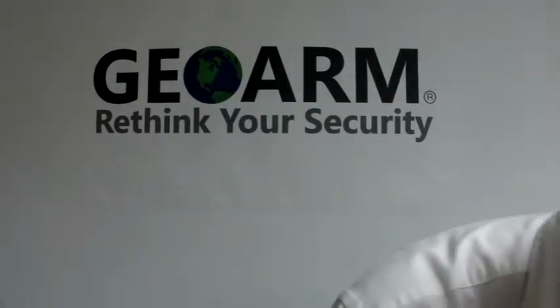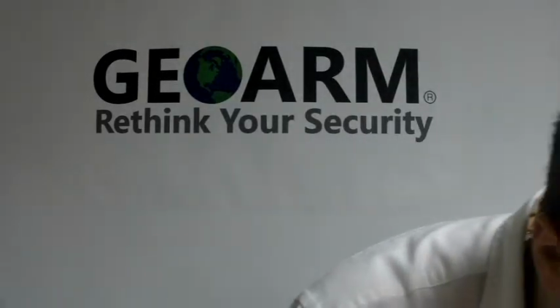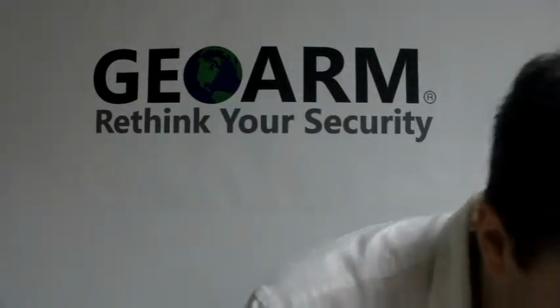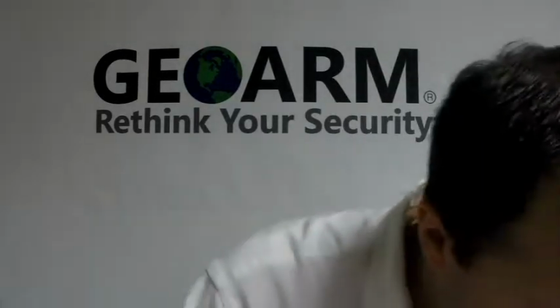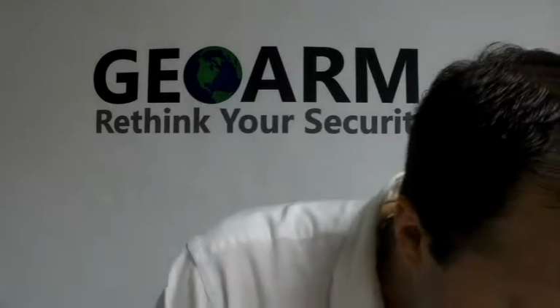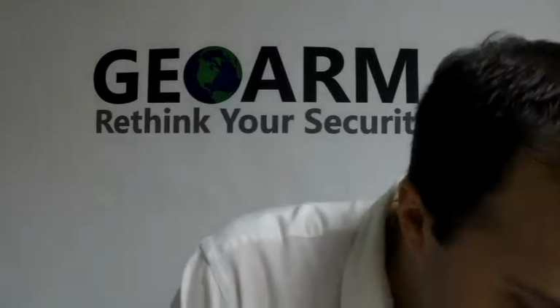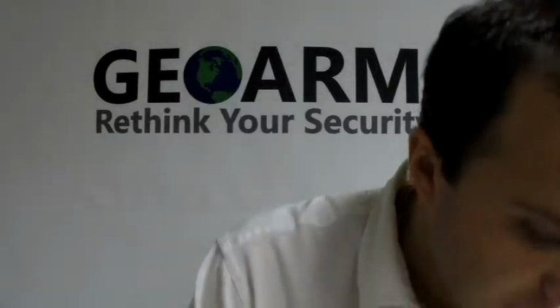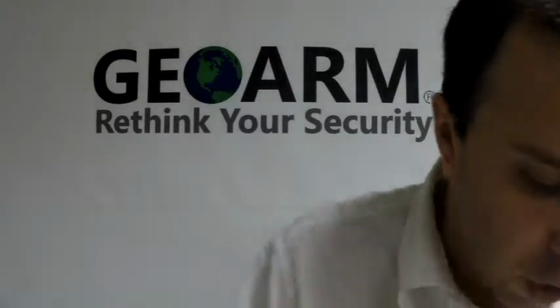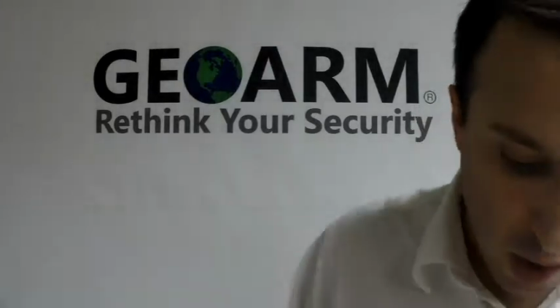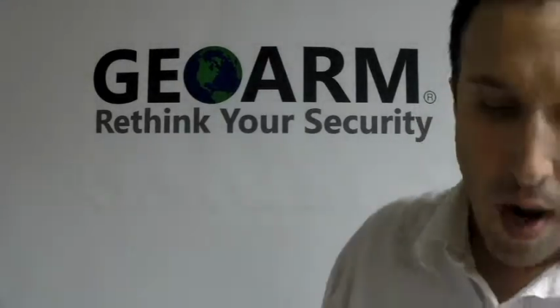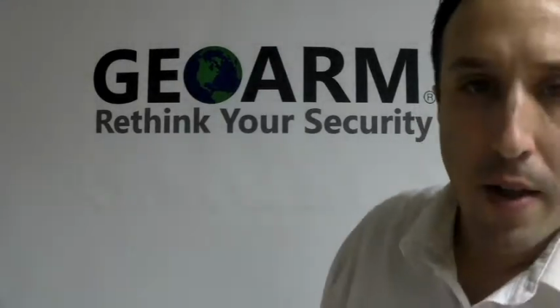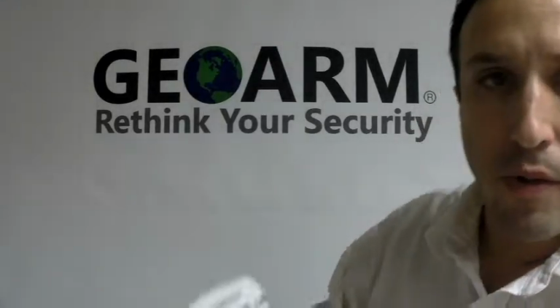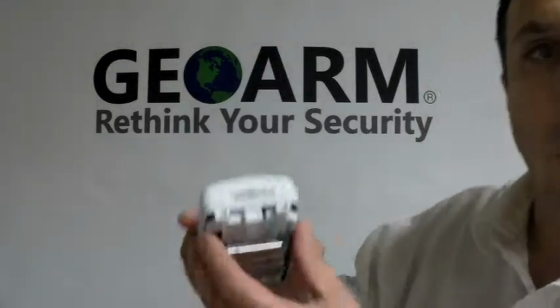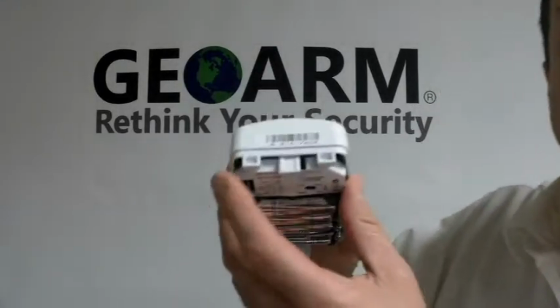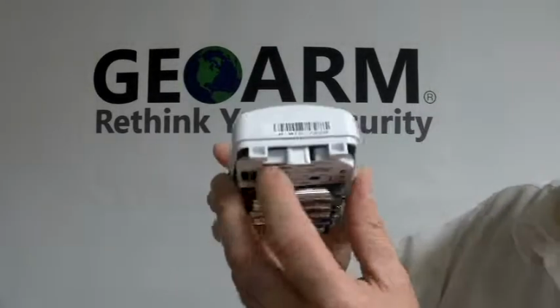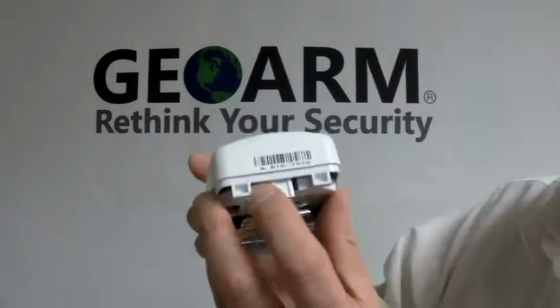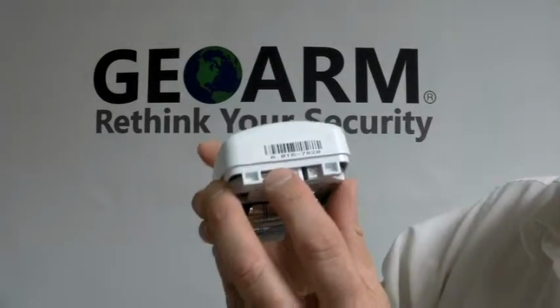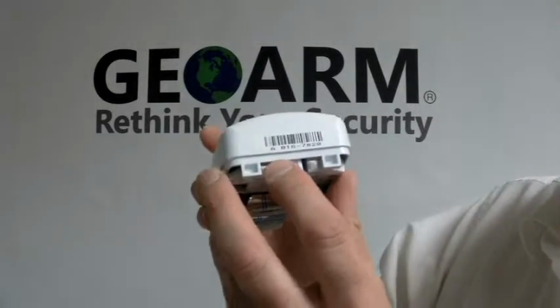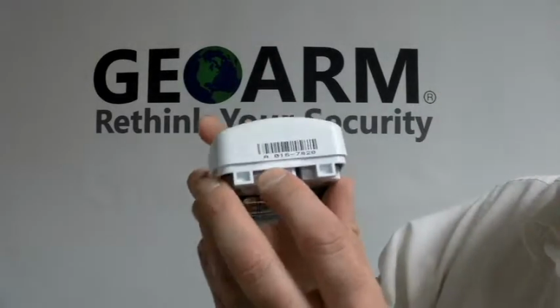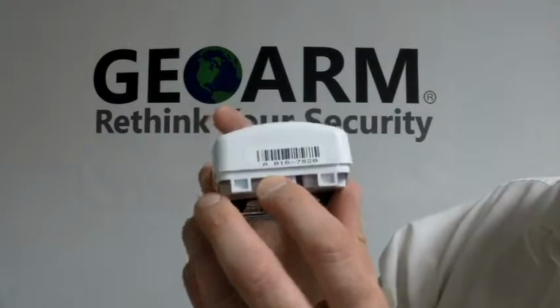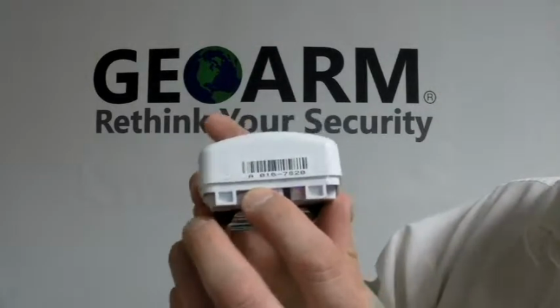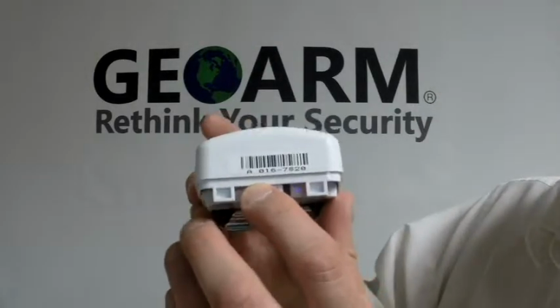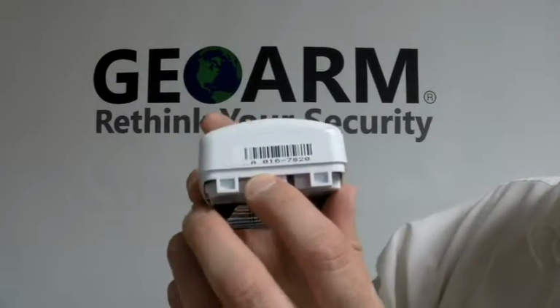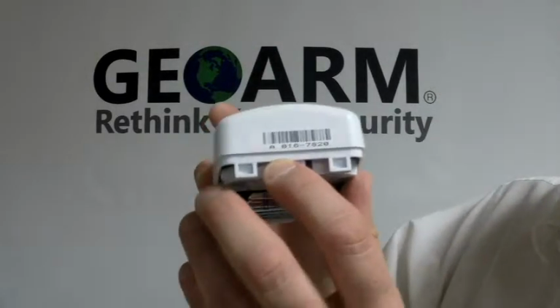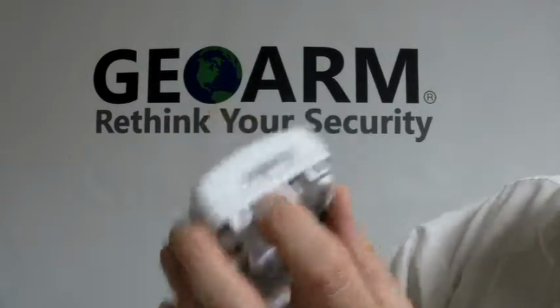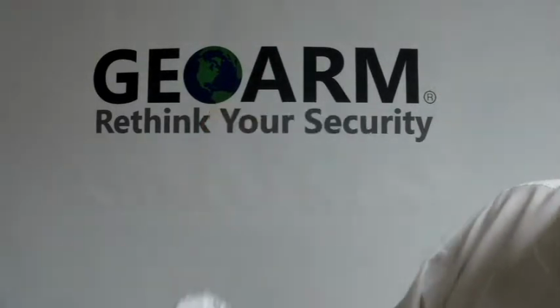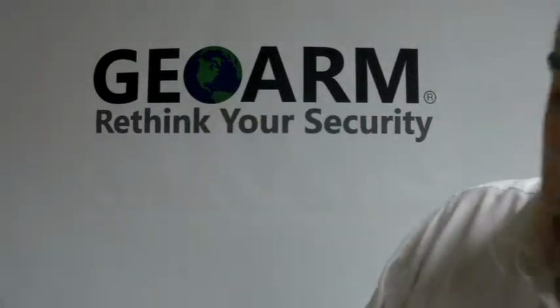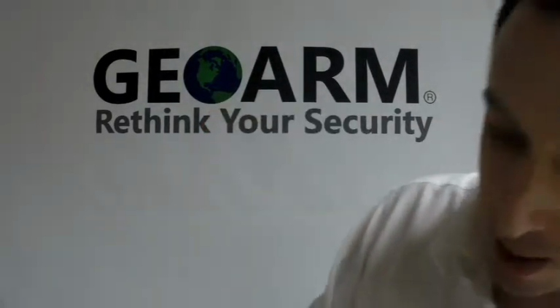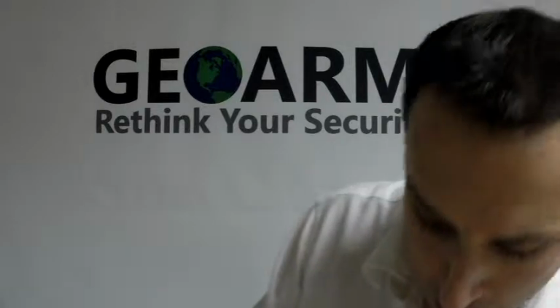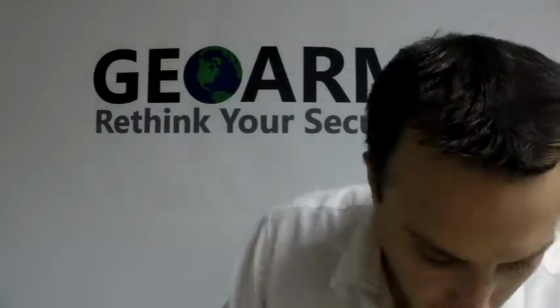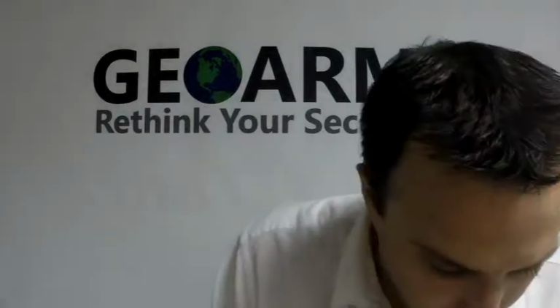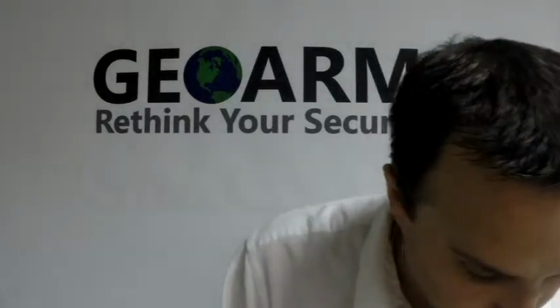Make sure that you write down the serial number, which is on the top, so that we can get that programmed in.